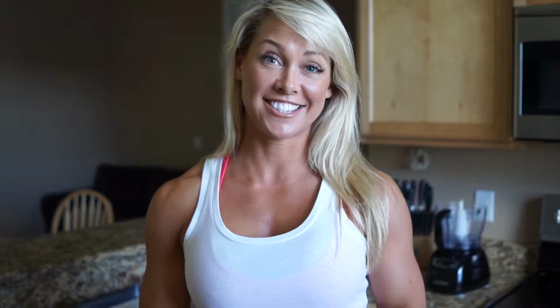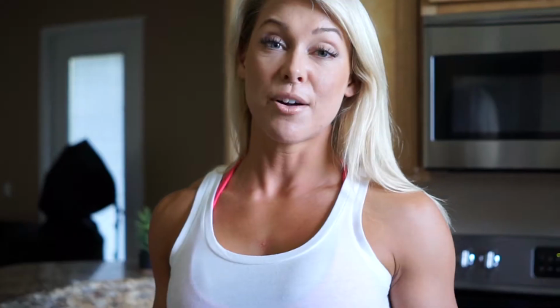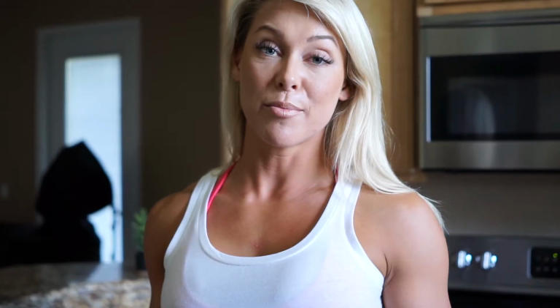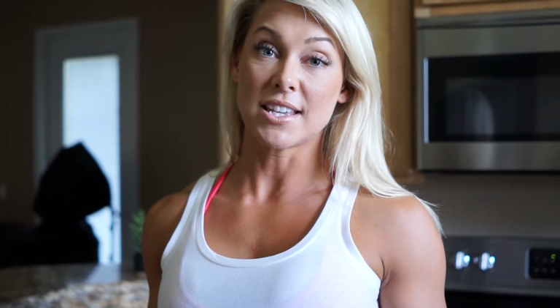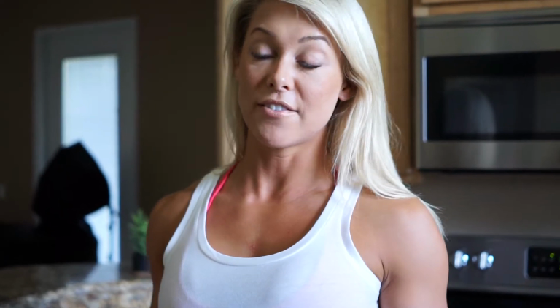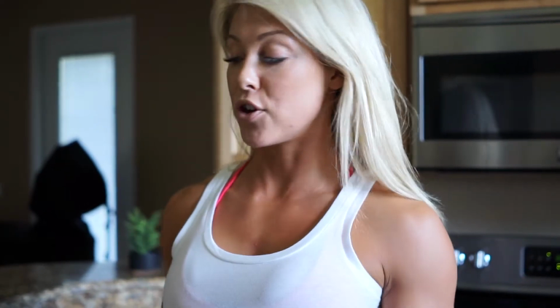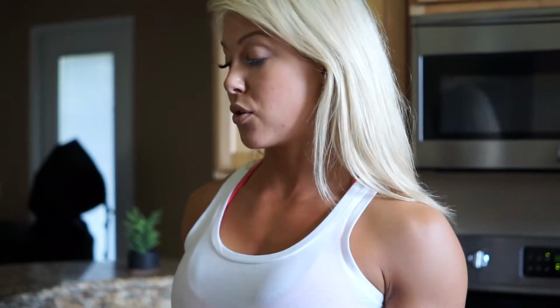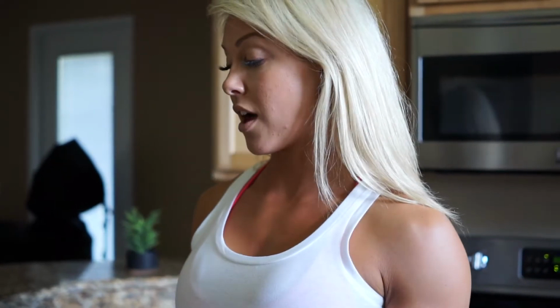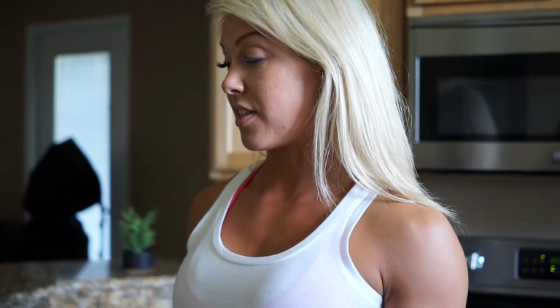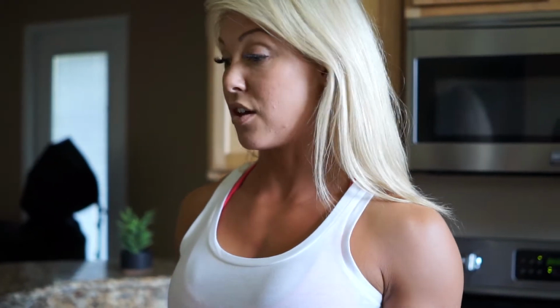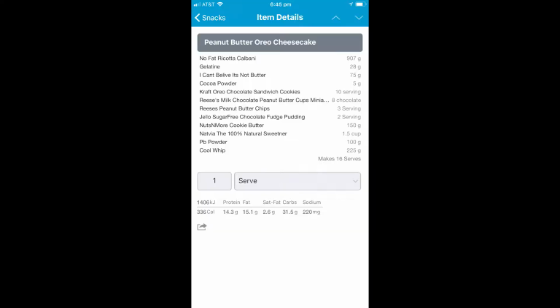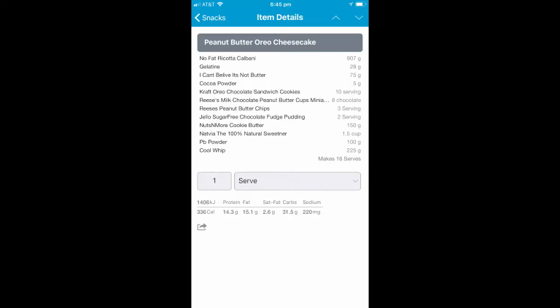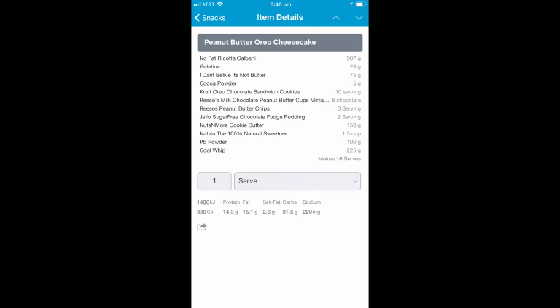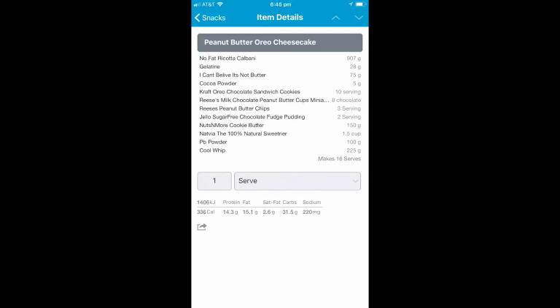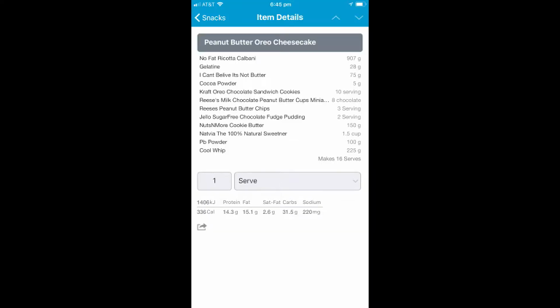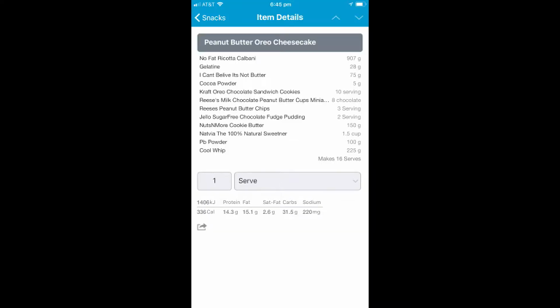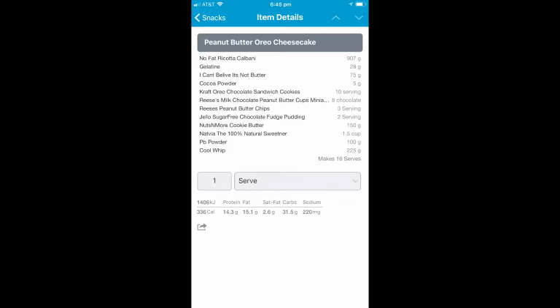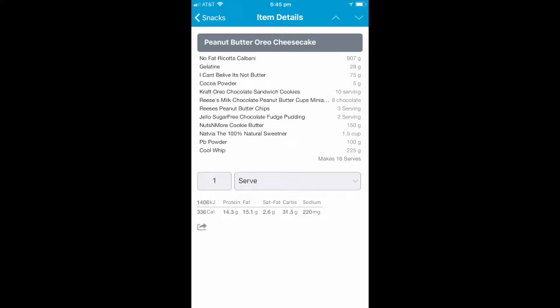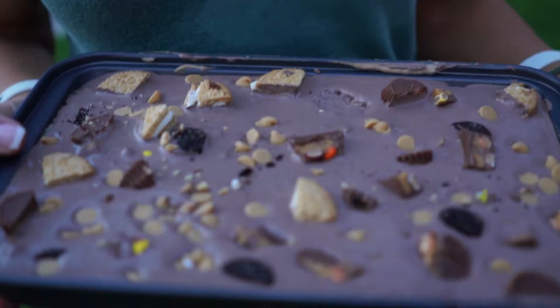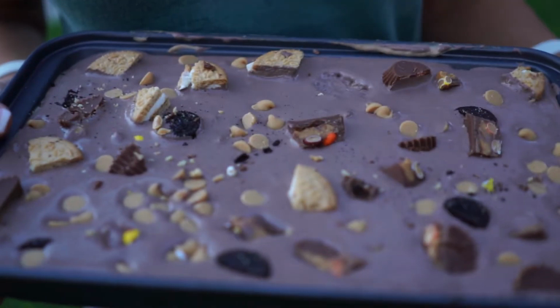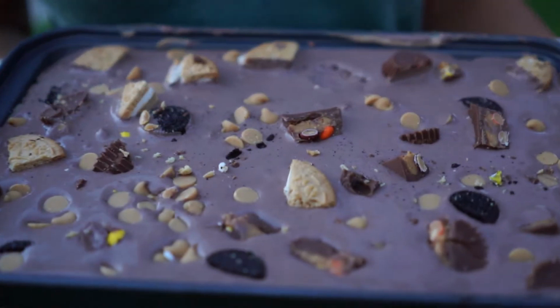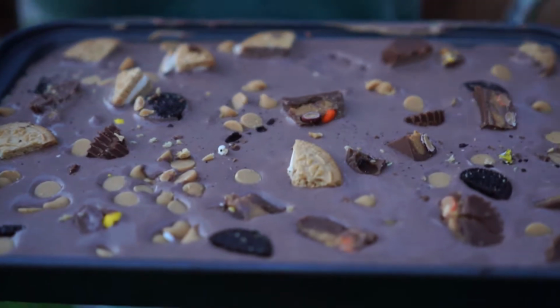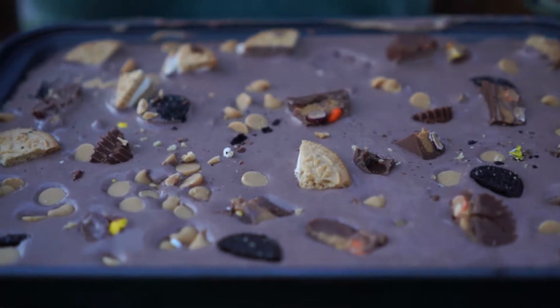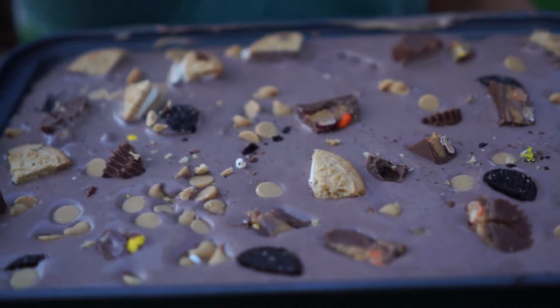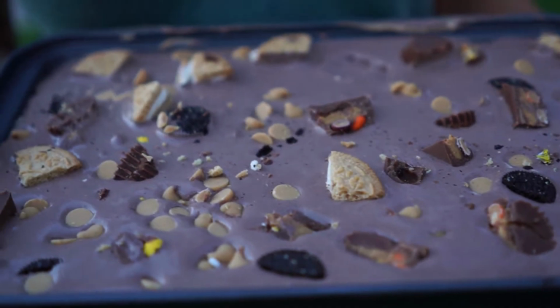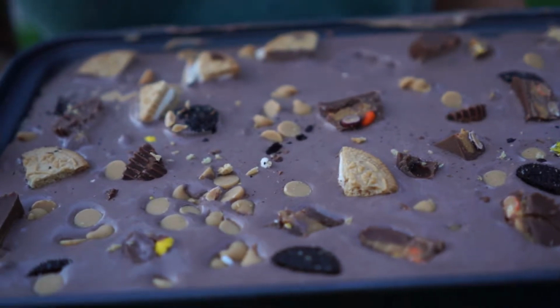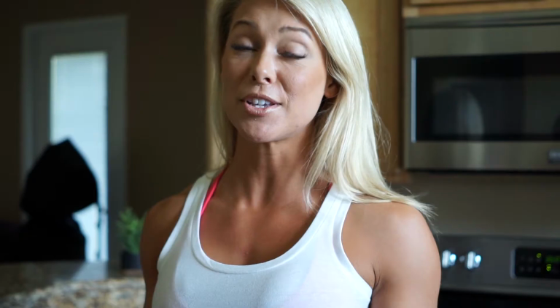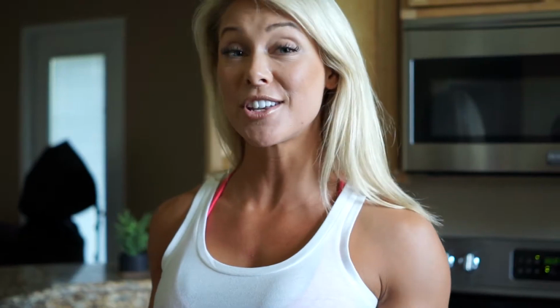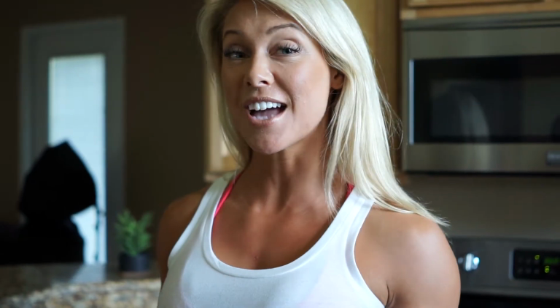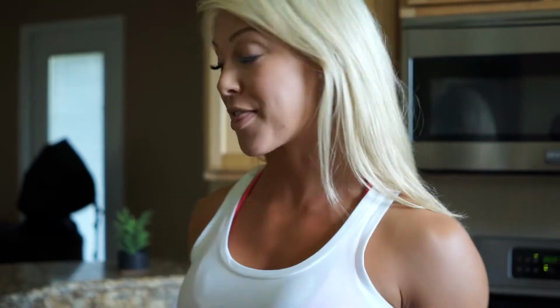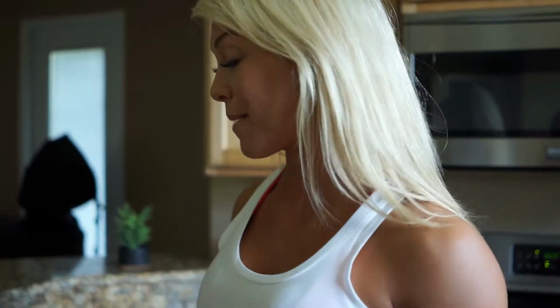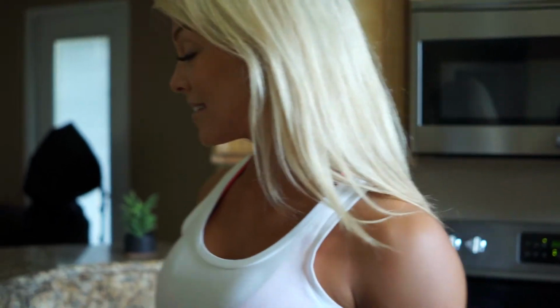I'm going to break down for you the ingredients by layers. This is a four layer cake. It's pretty awesome. I'm going to start with the base.